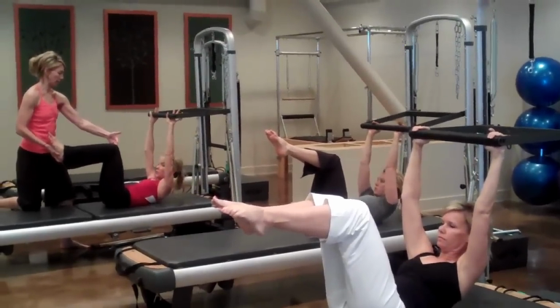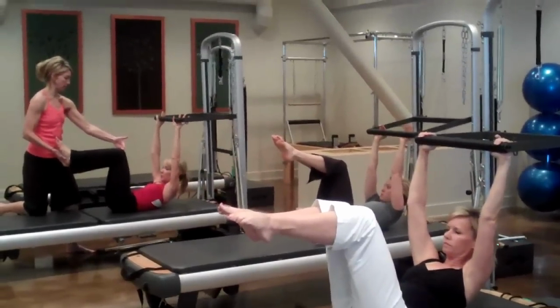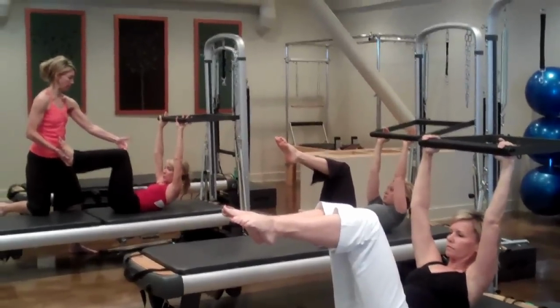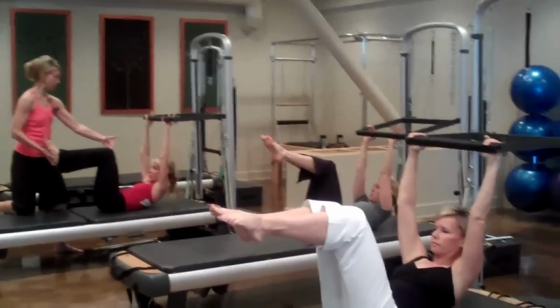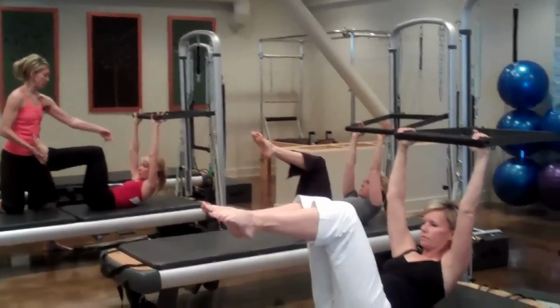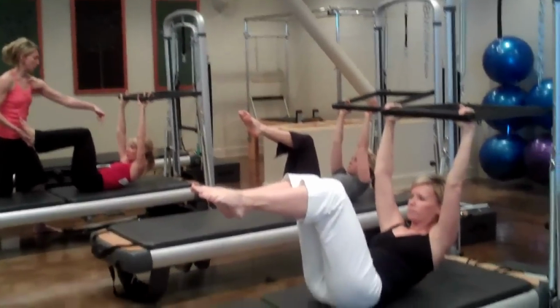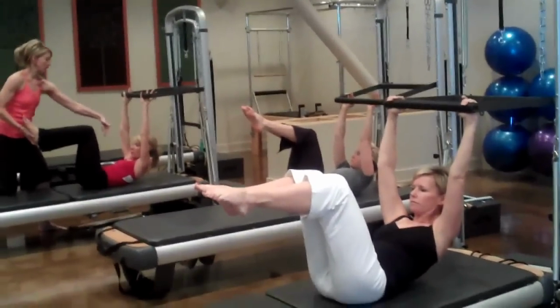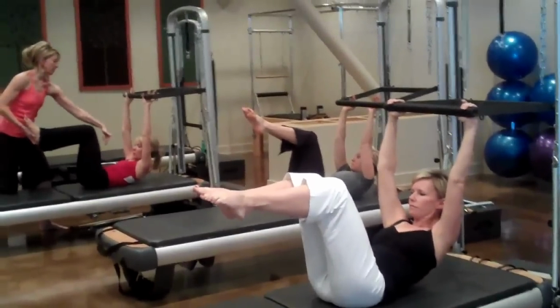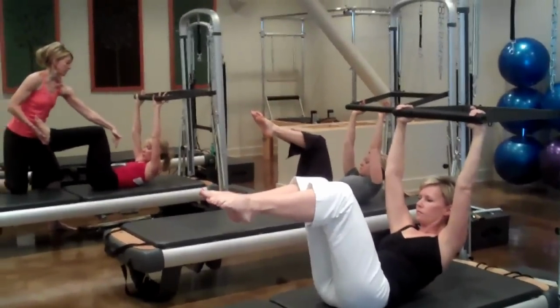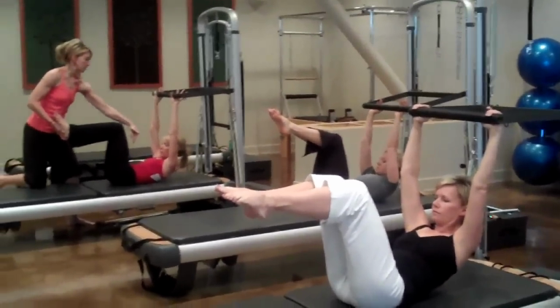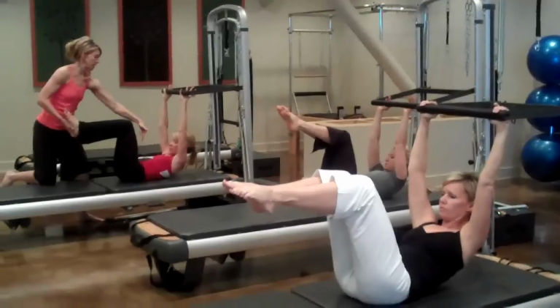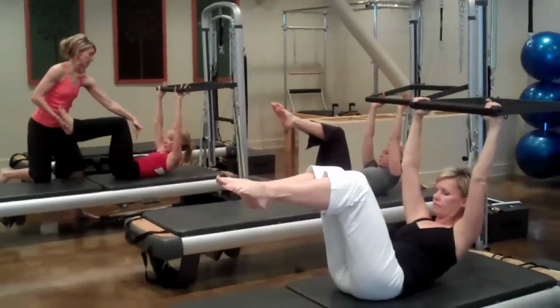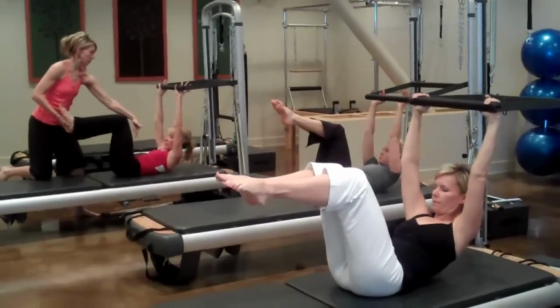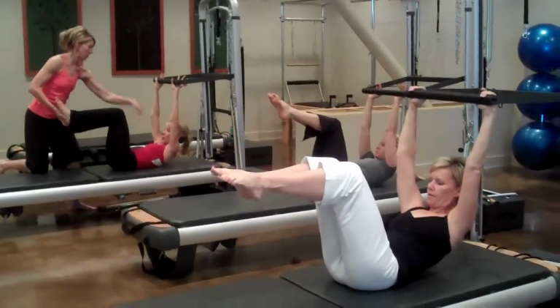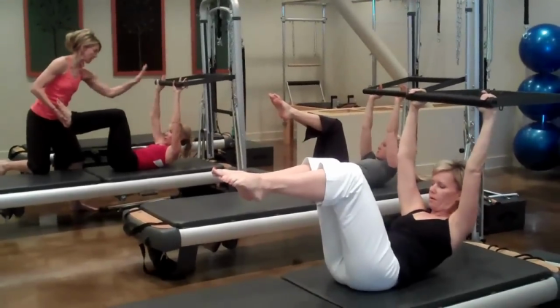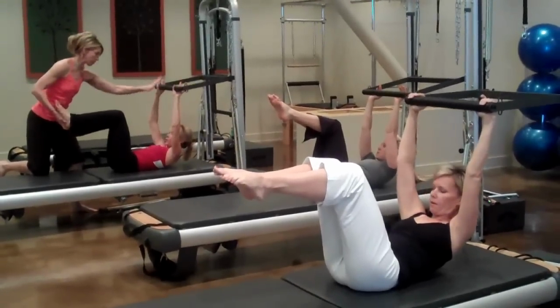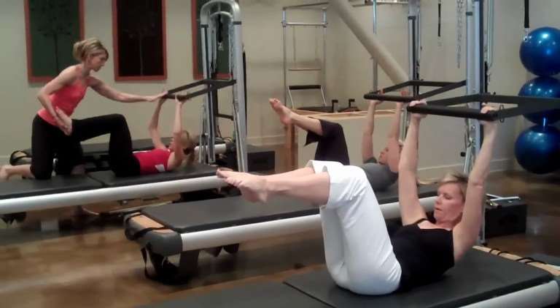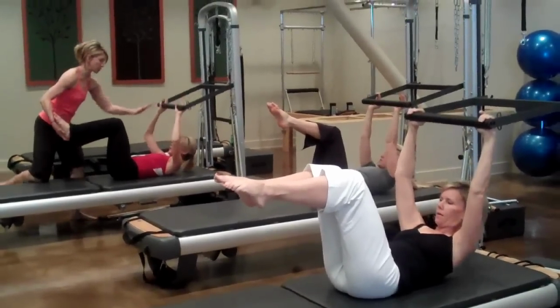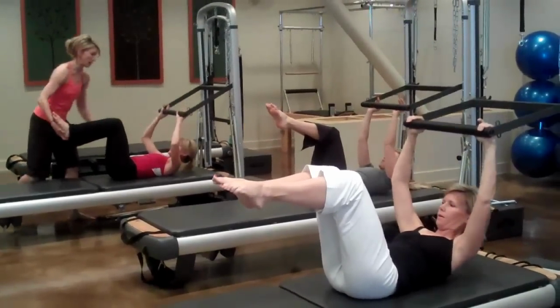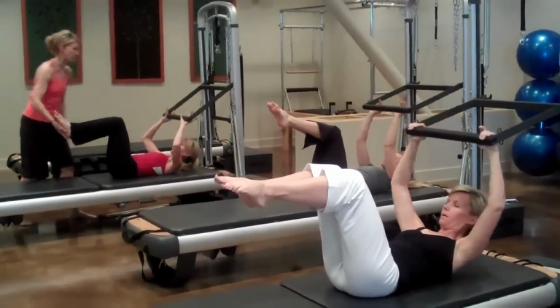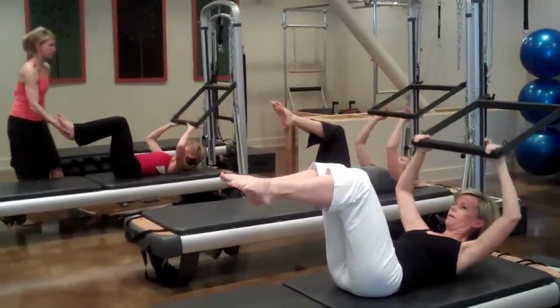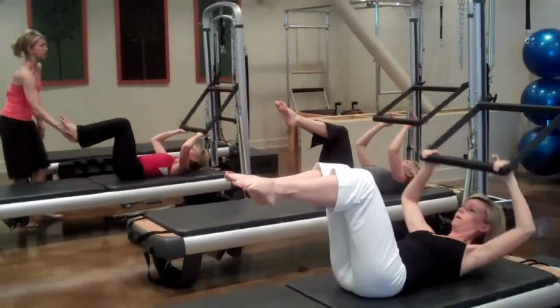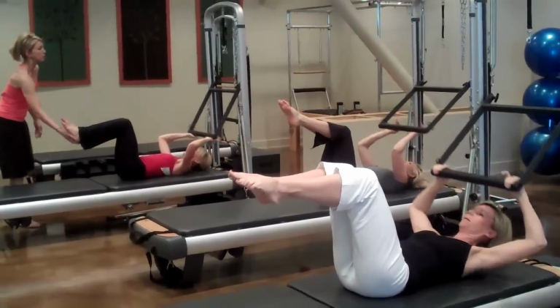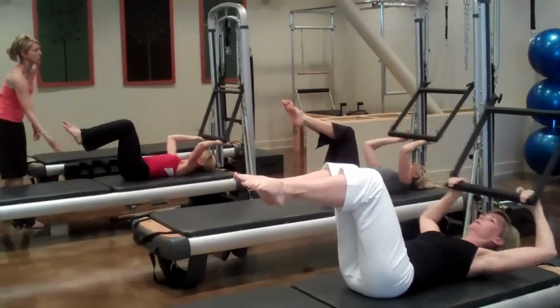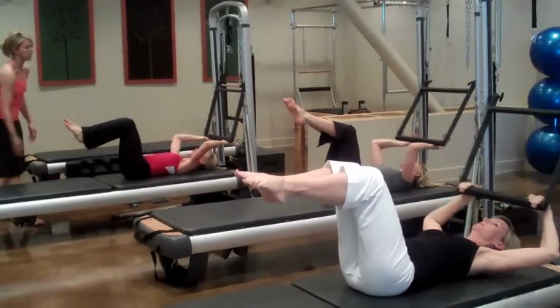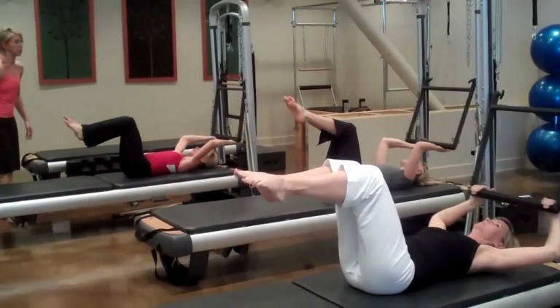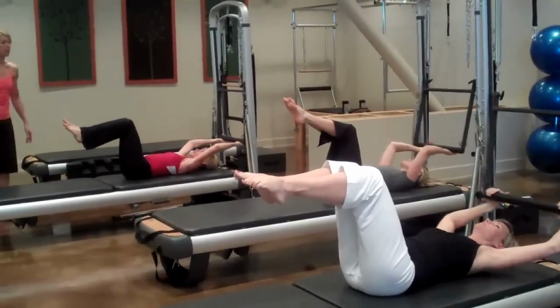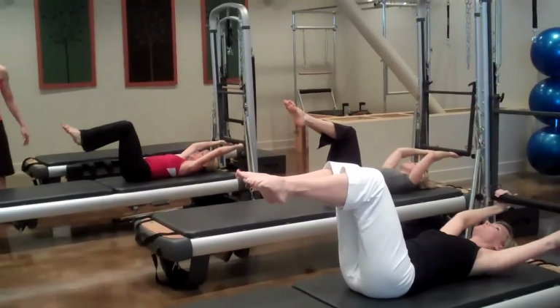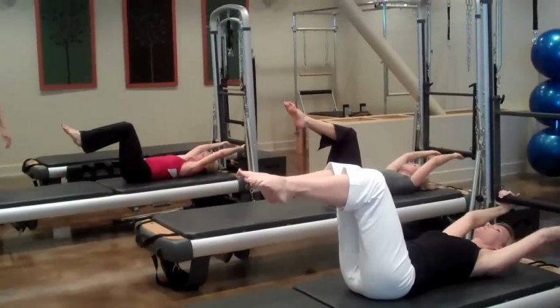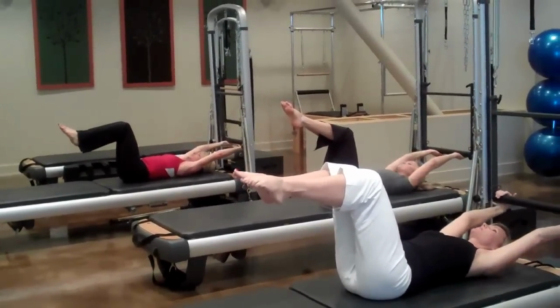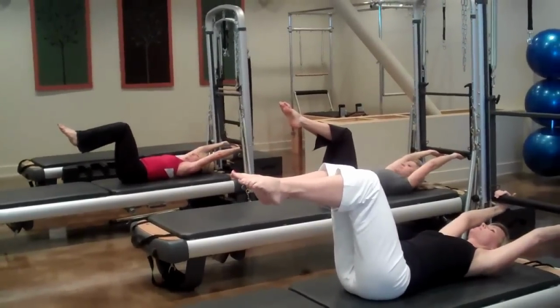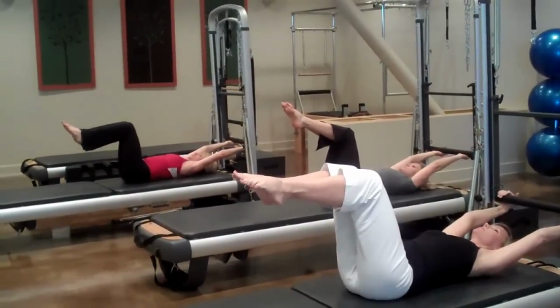Inhale, stay there. Your belly button's on your spine. Exhale, roll it back down, bar swings back through. Good, big breath — inhale — do that one more time.